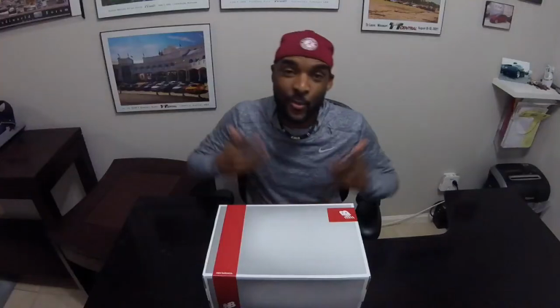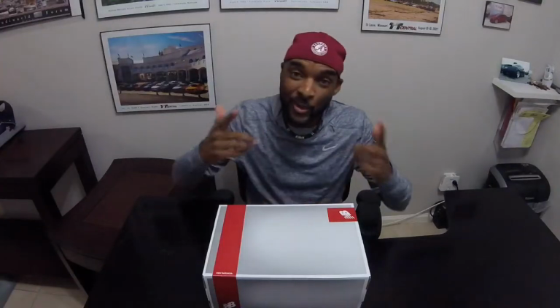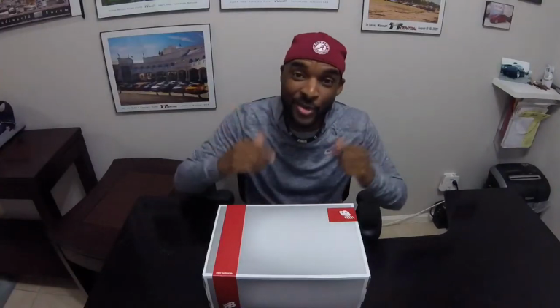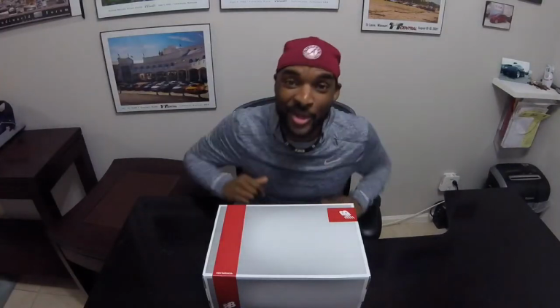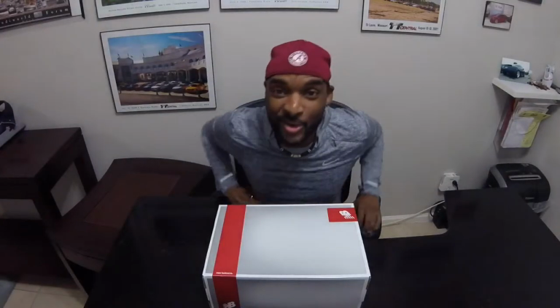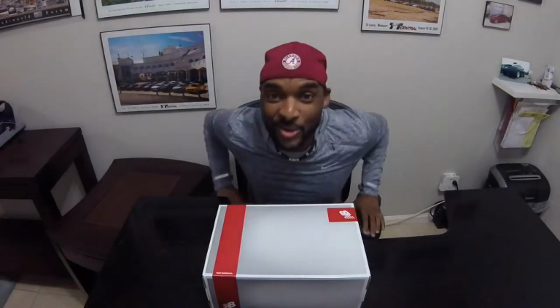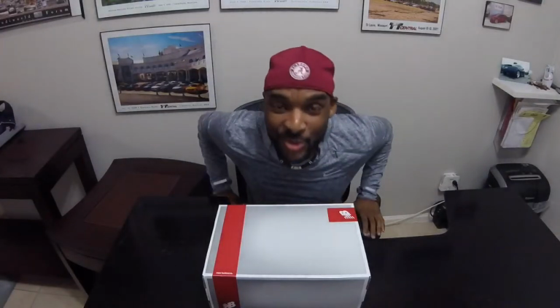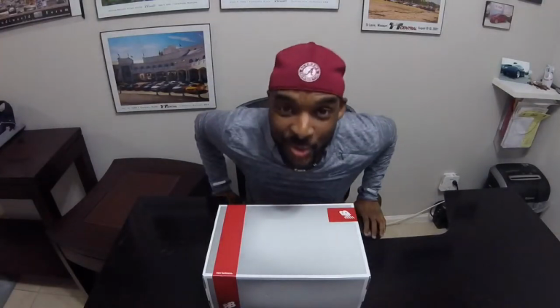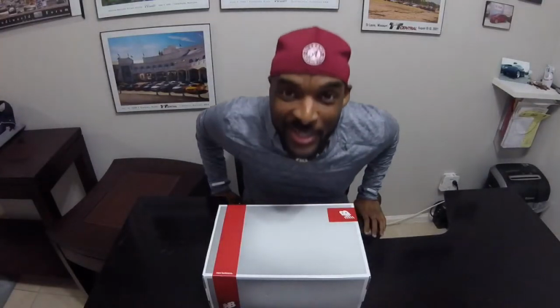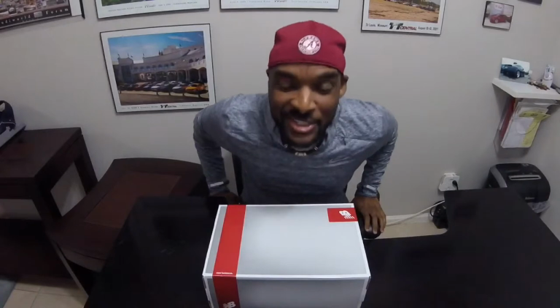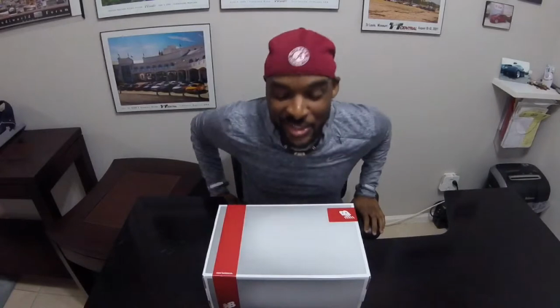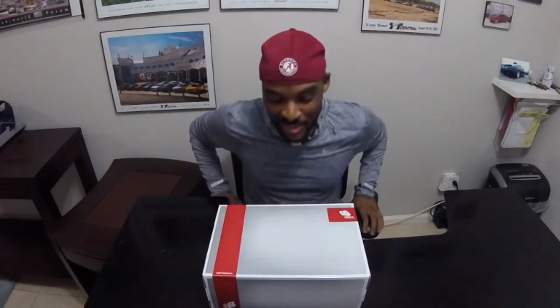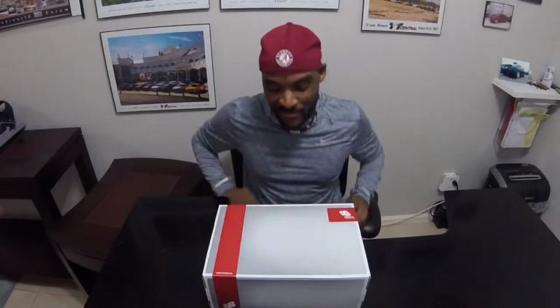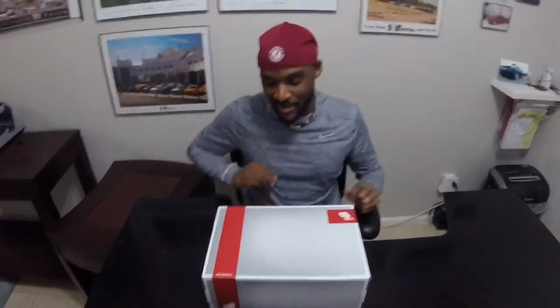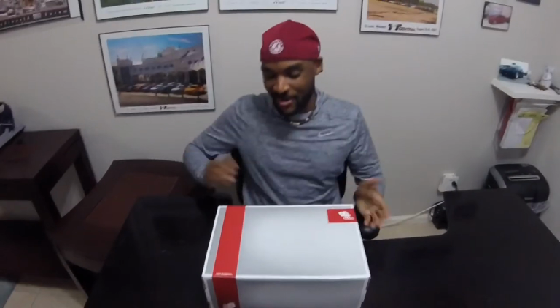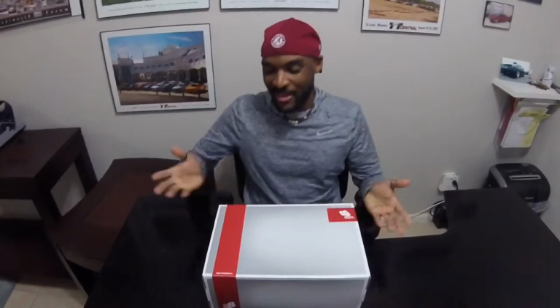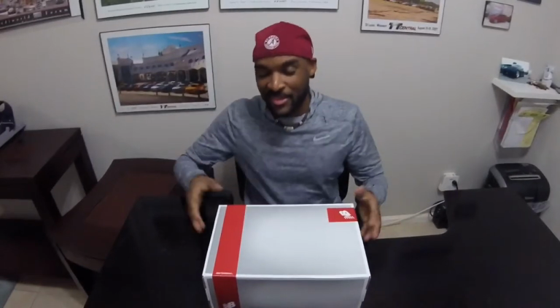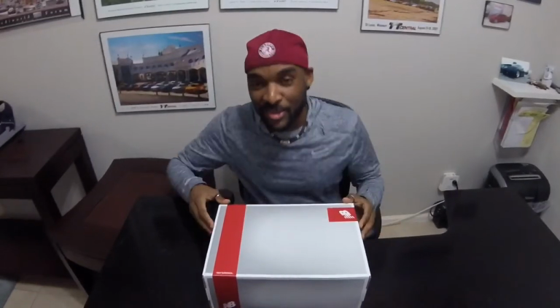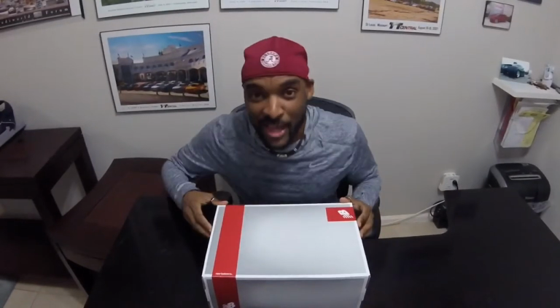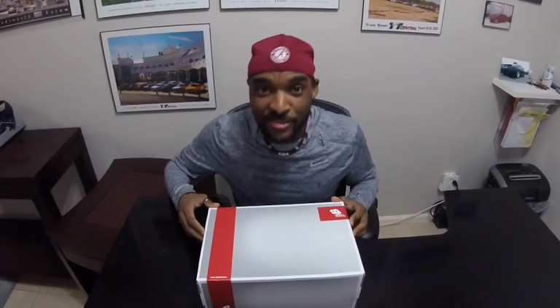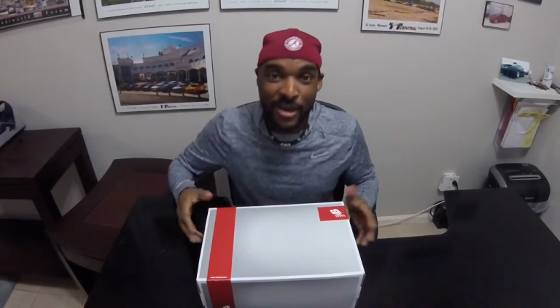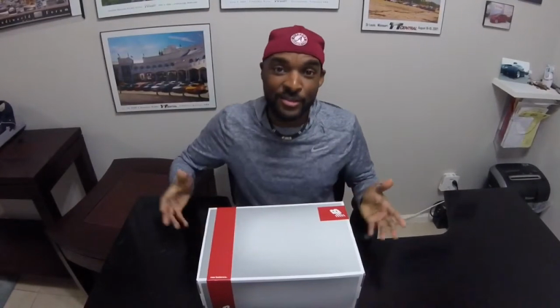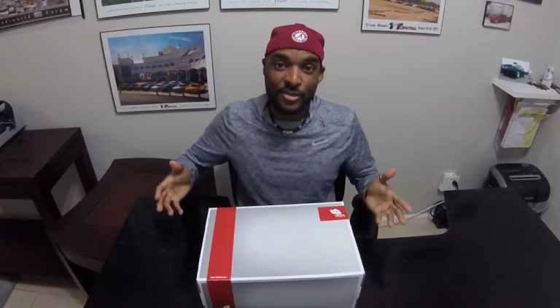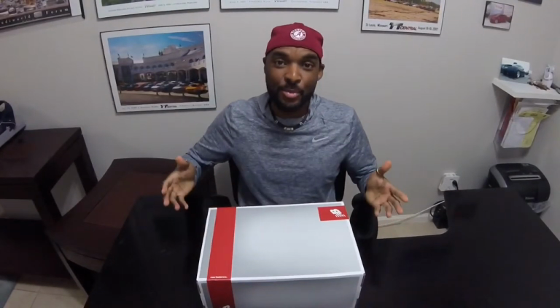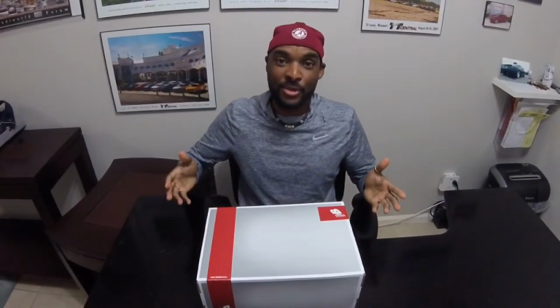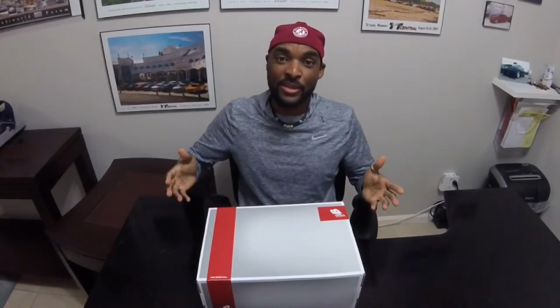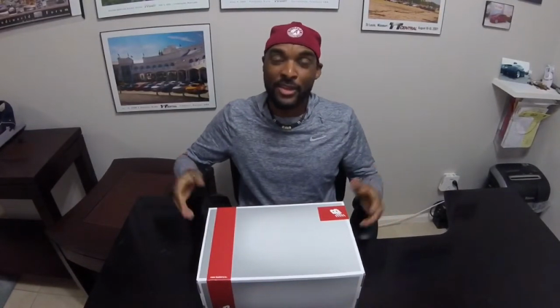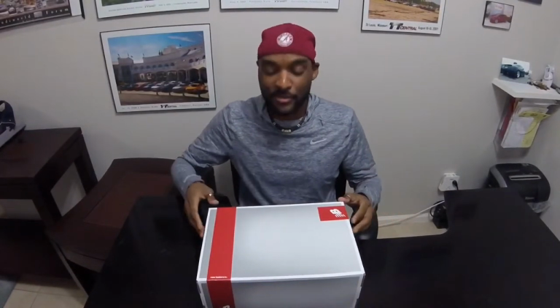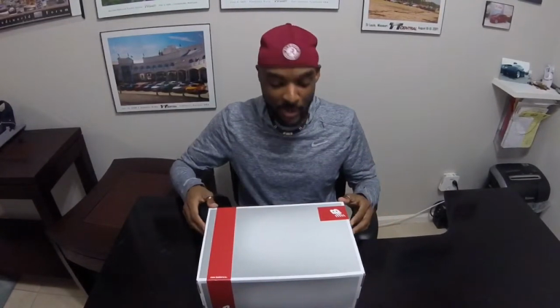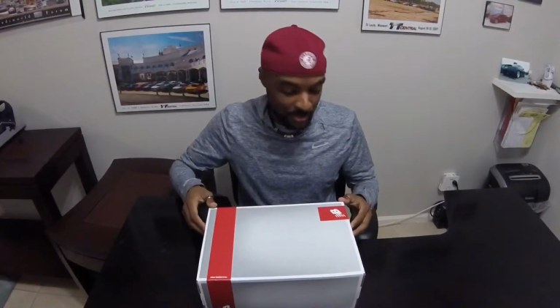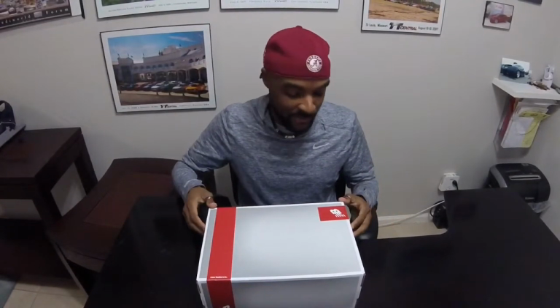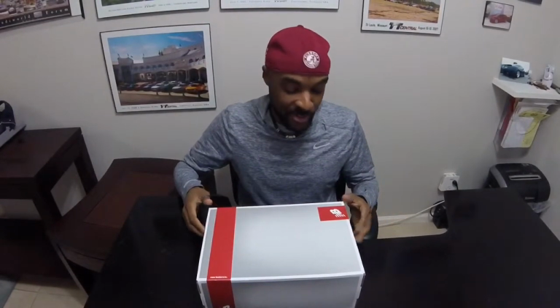What's going on YouTube? G-Sleeve here. Thank you guys for all of your support. Thank you guys for watching my videos.